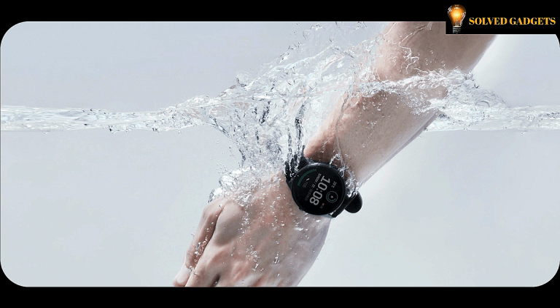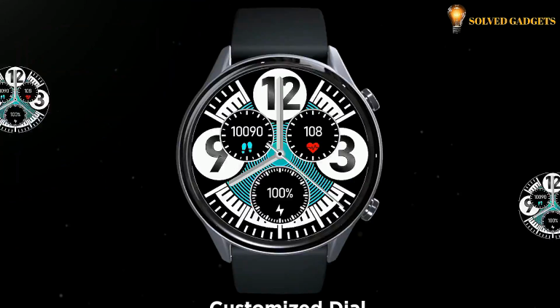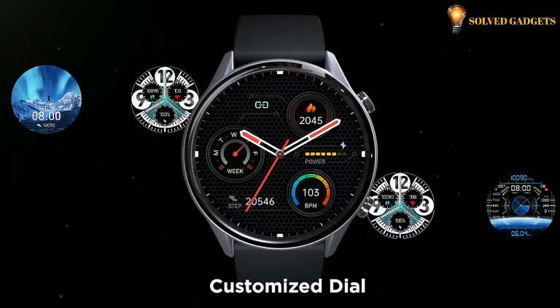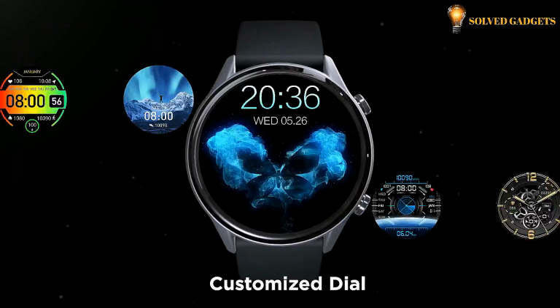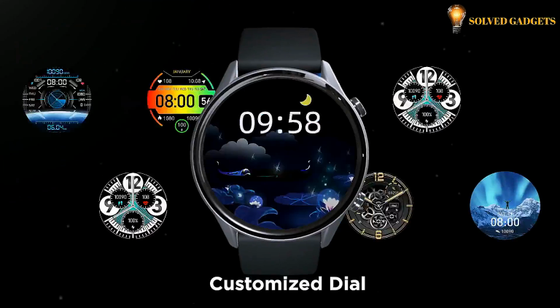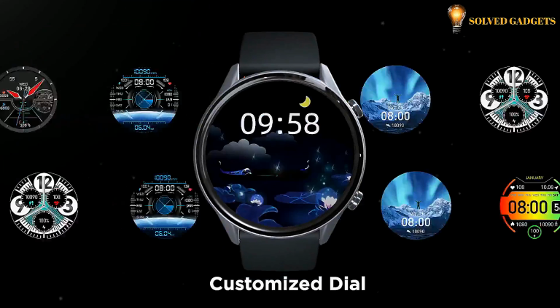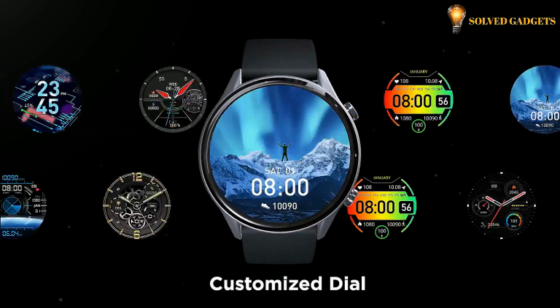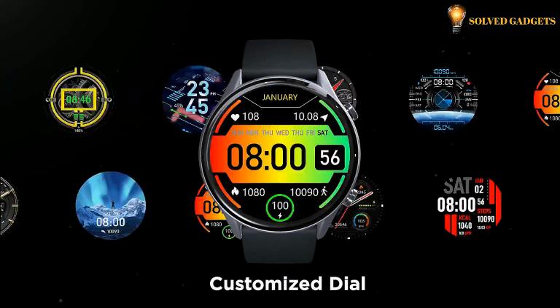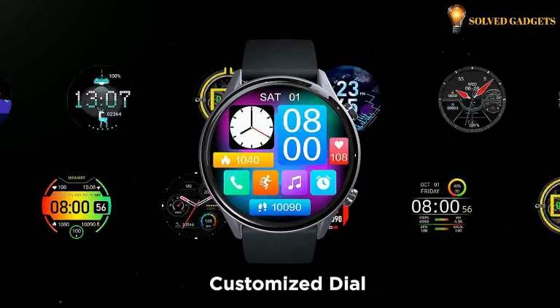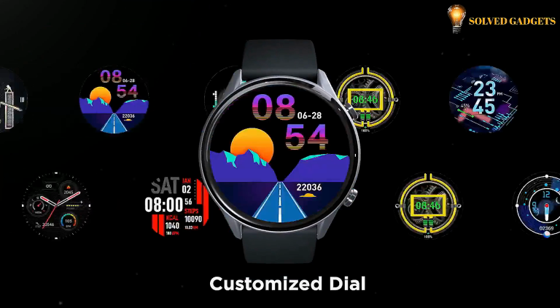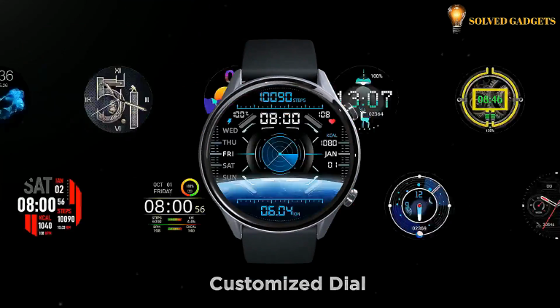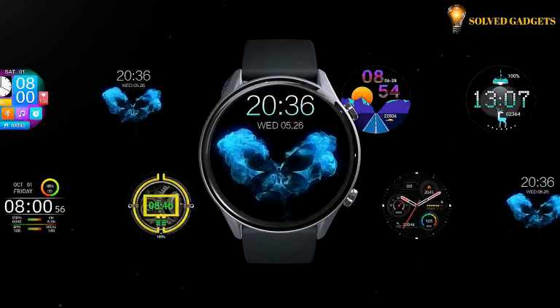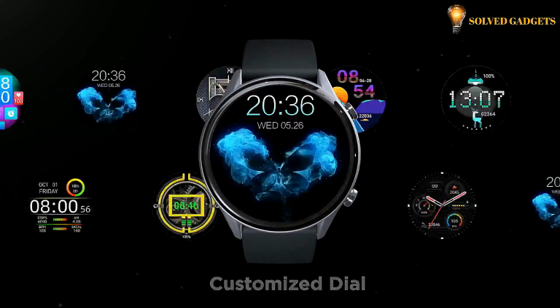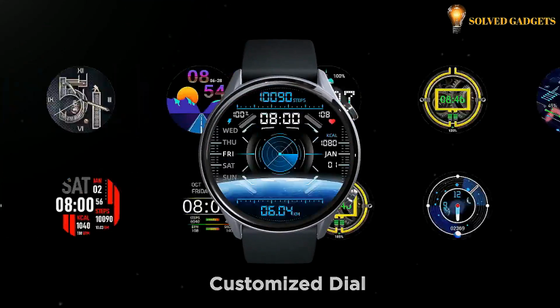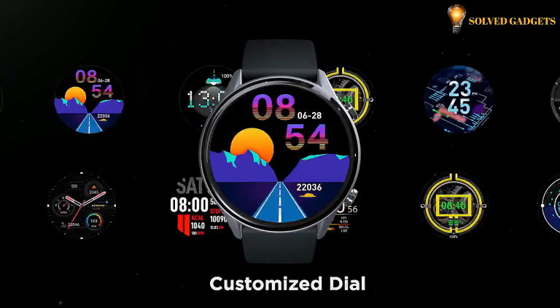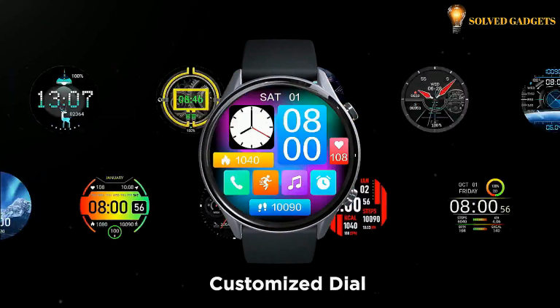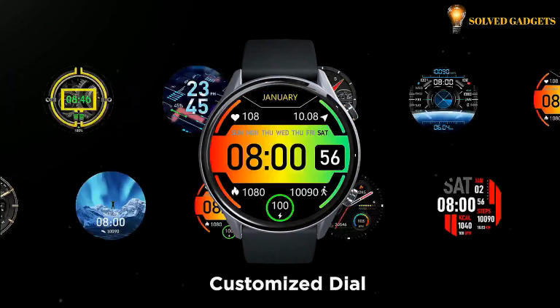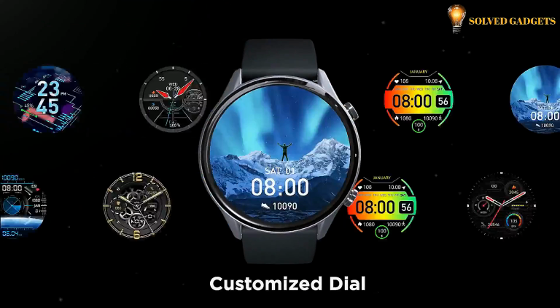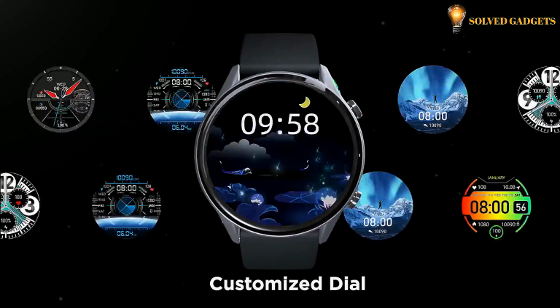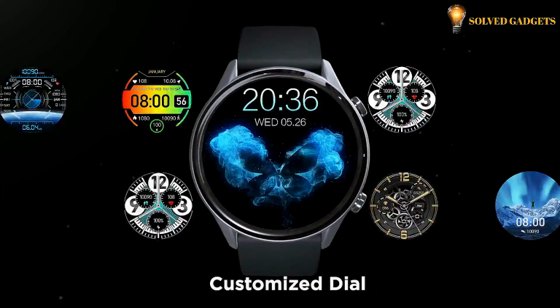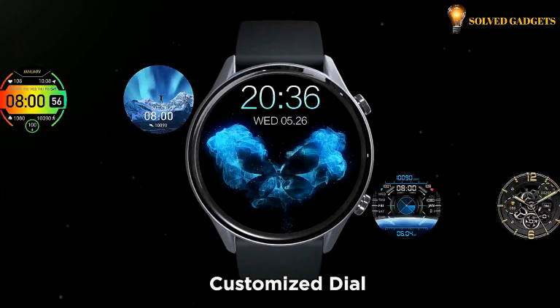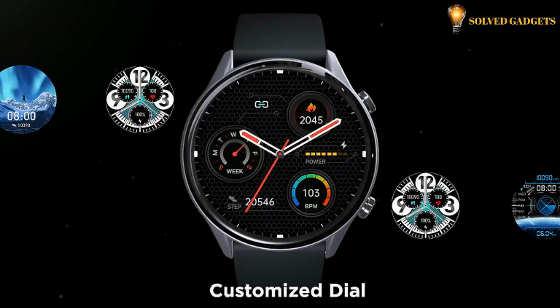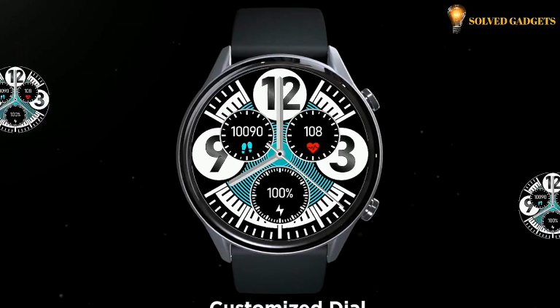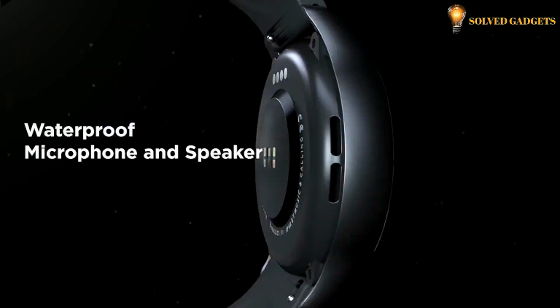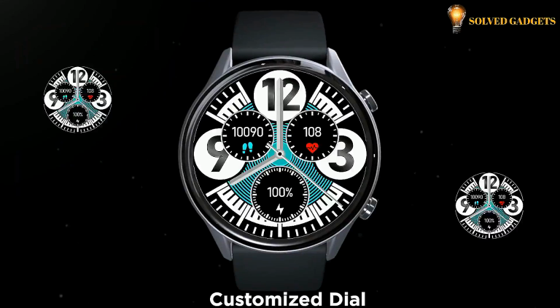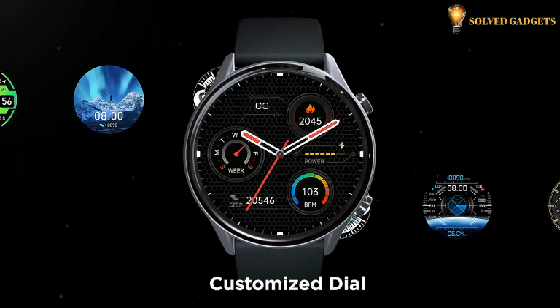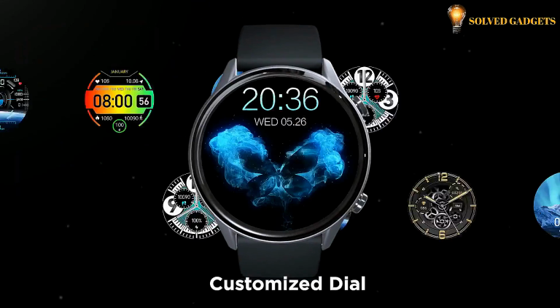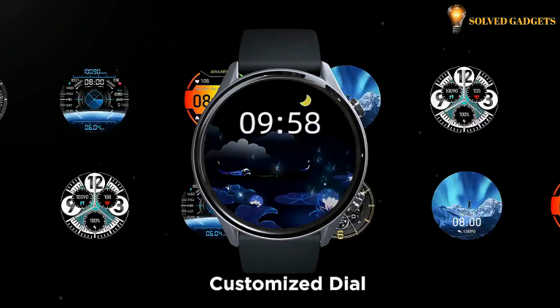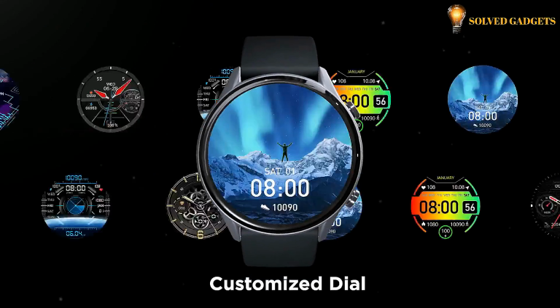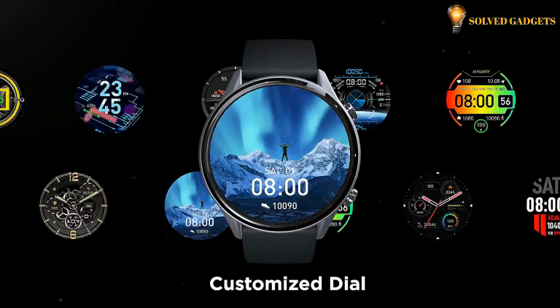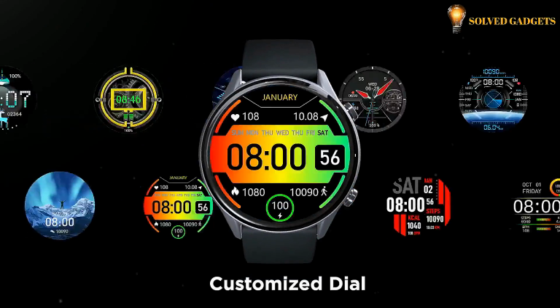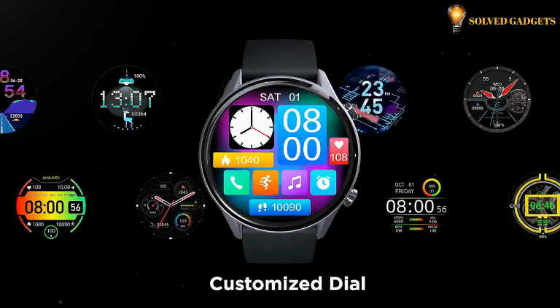Pick from the Glory Fit app or upload a picture to the app and set it as your watch face. Show your personality.